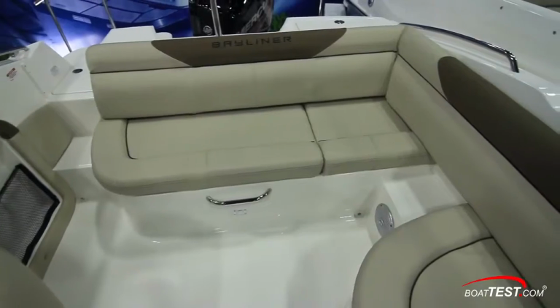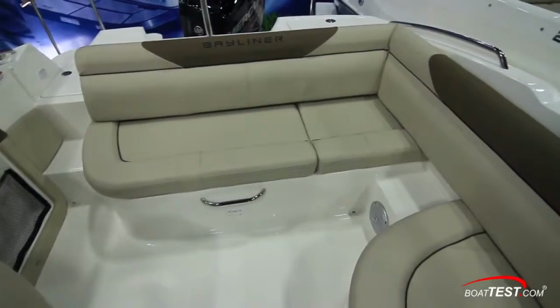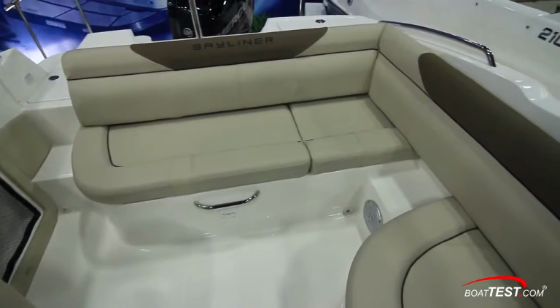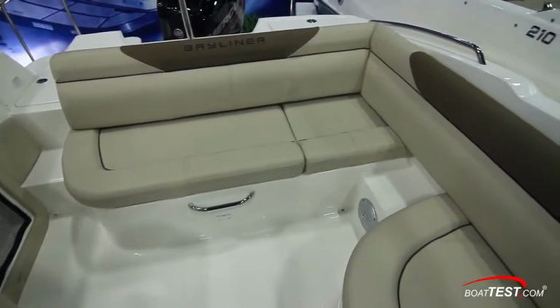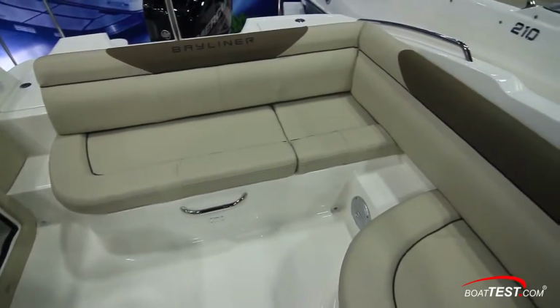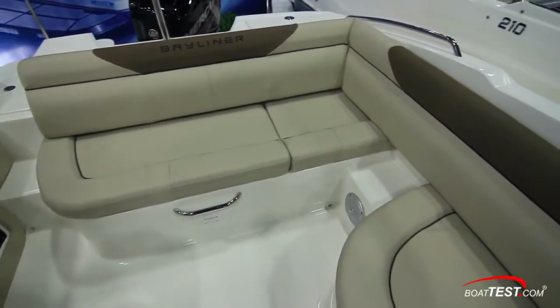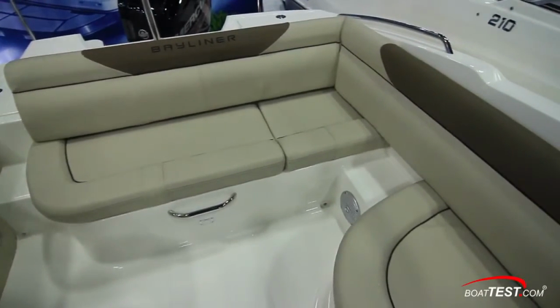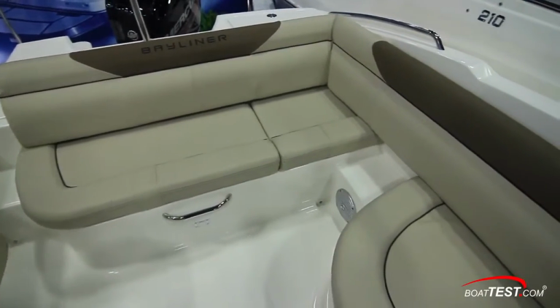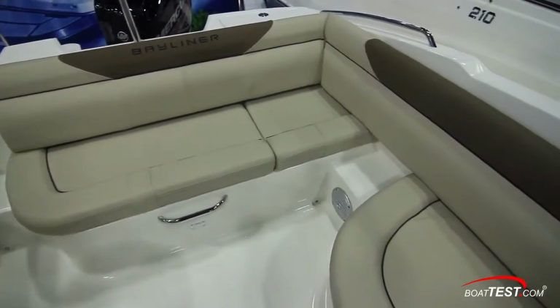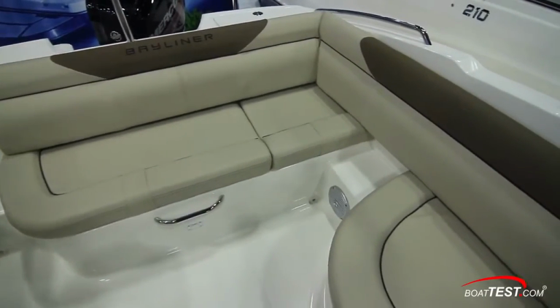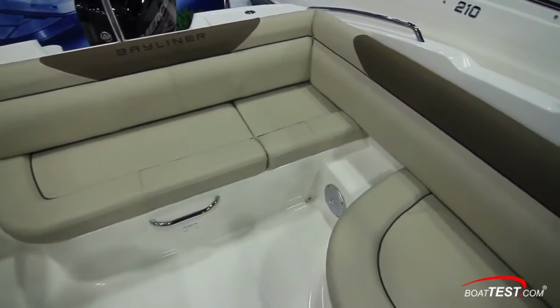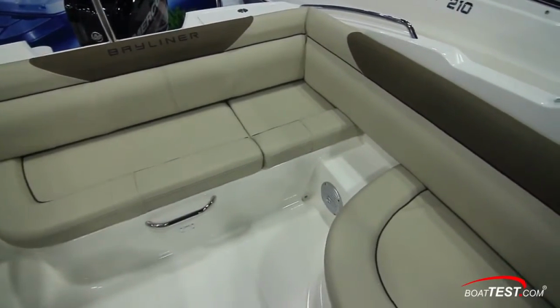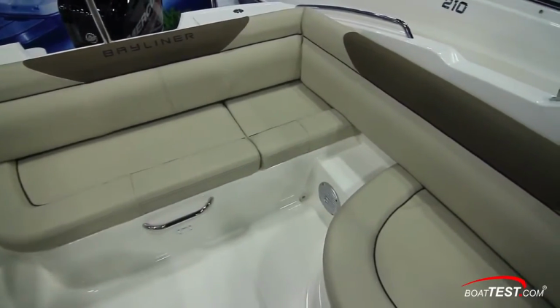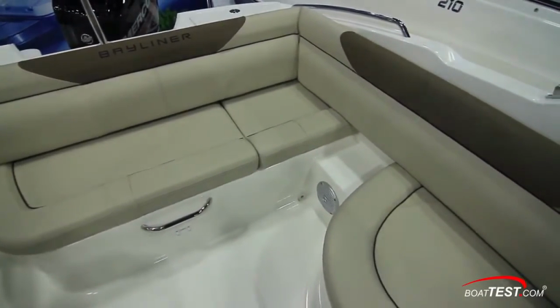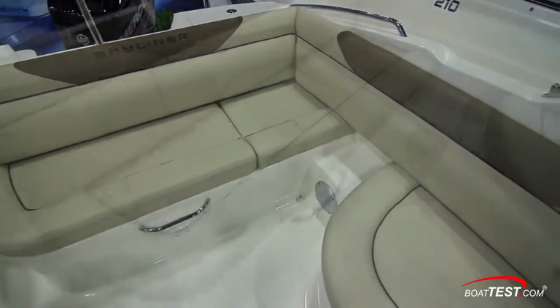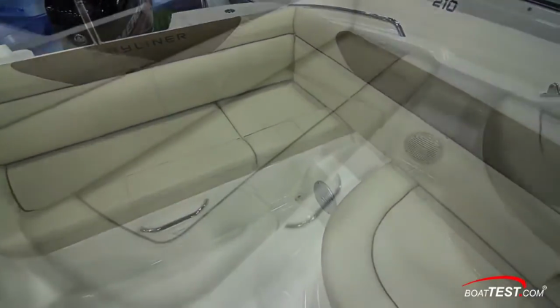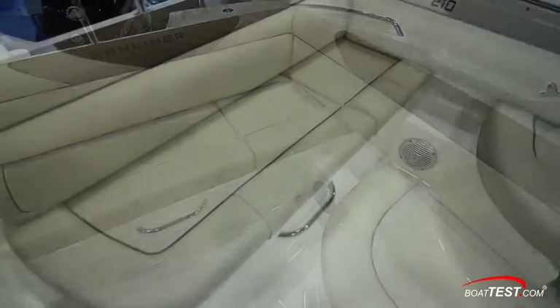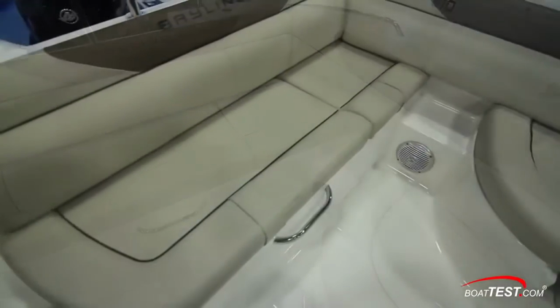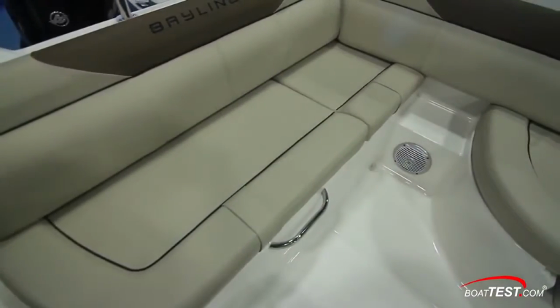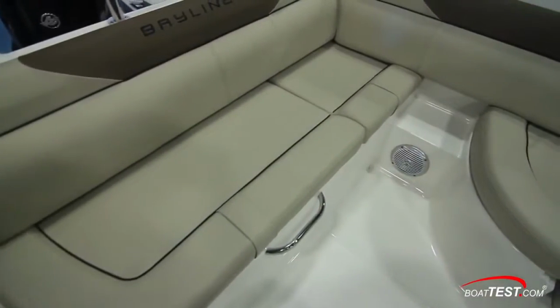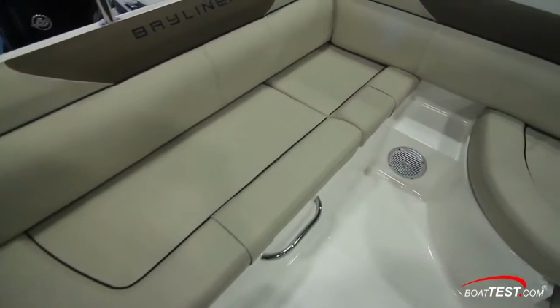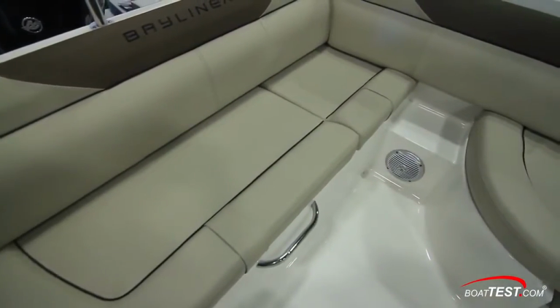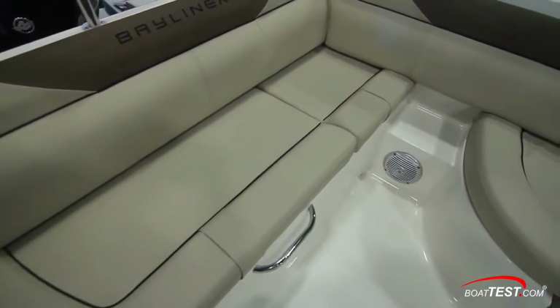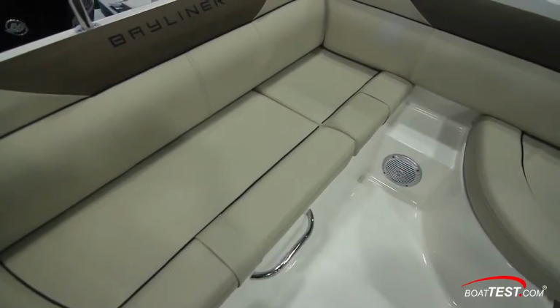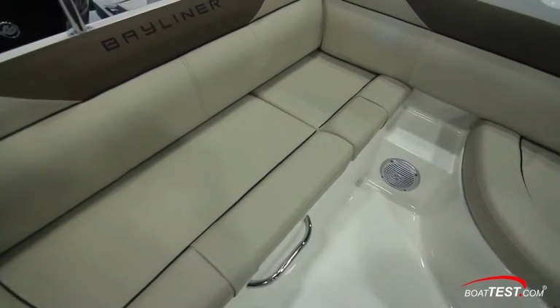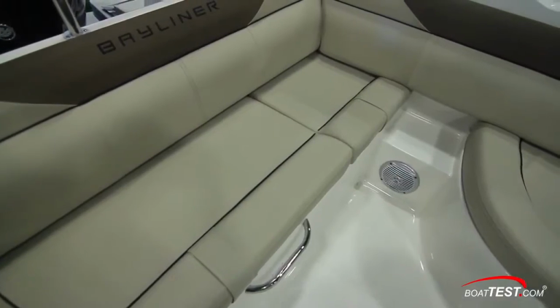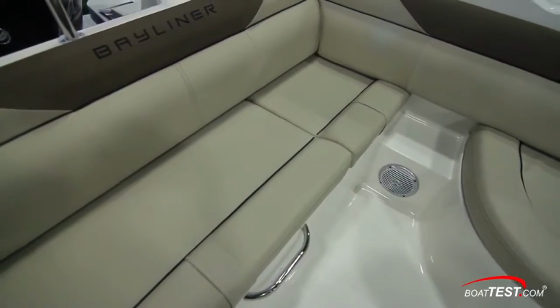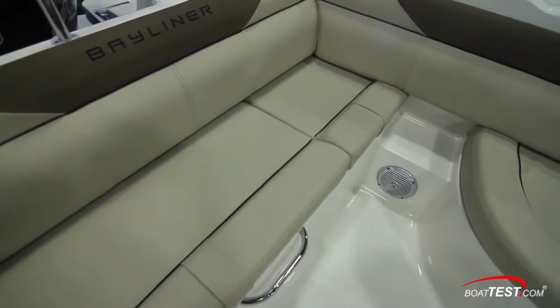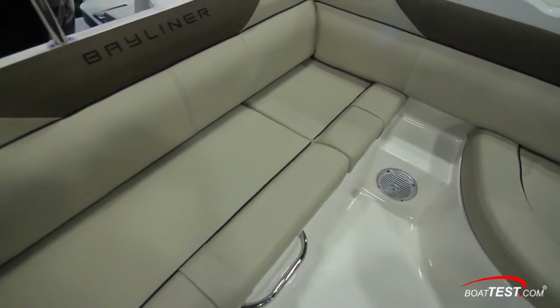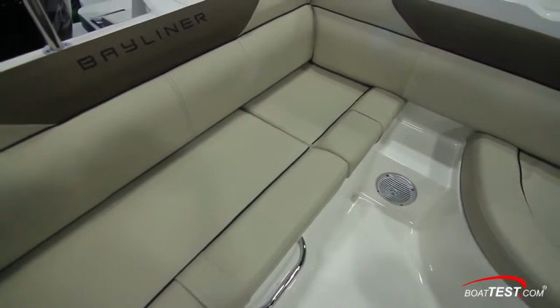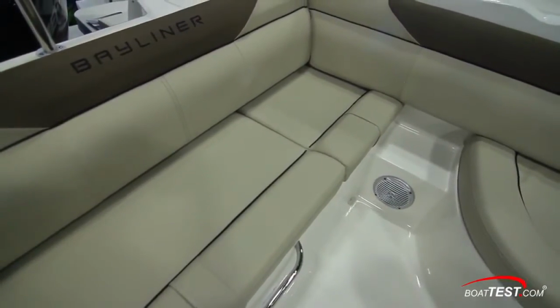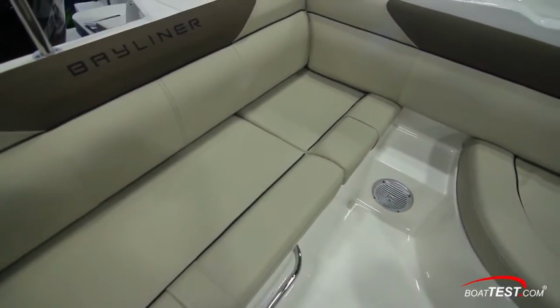Padded bolsters wrap around the port side of the boat, ending at the aft bench seating. A step in between these two seats allows for boarding over the side cap rail.